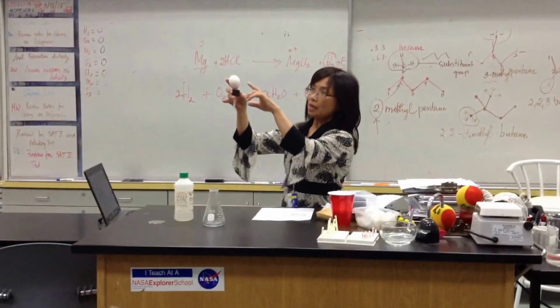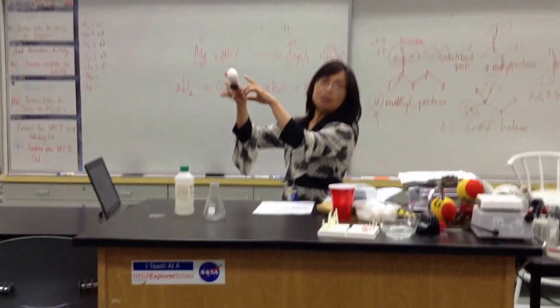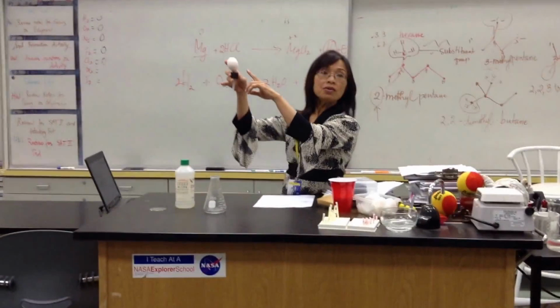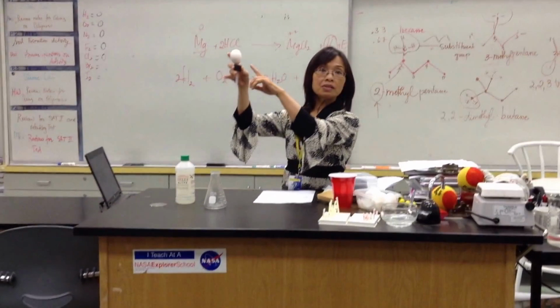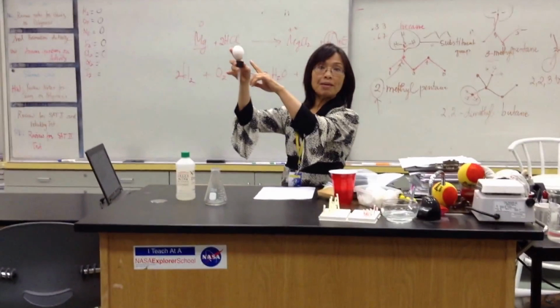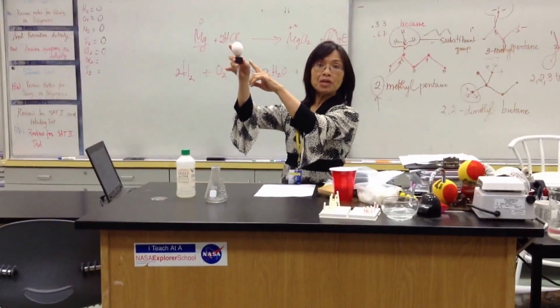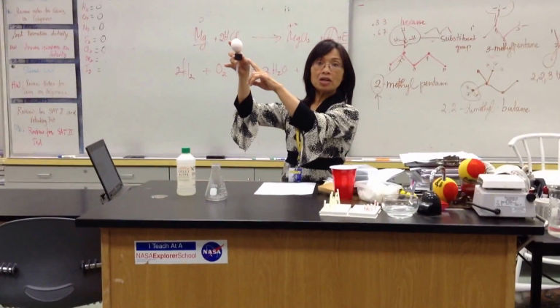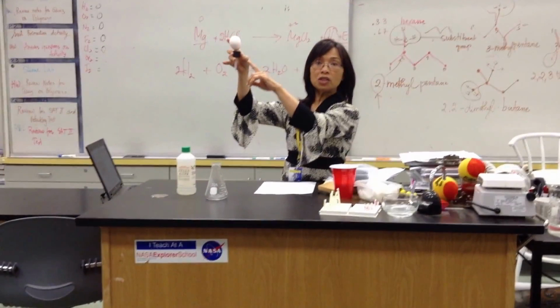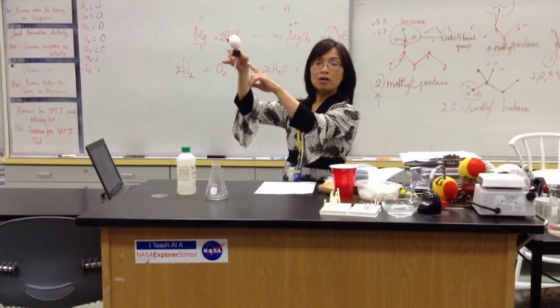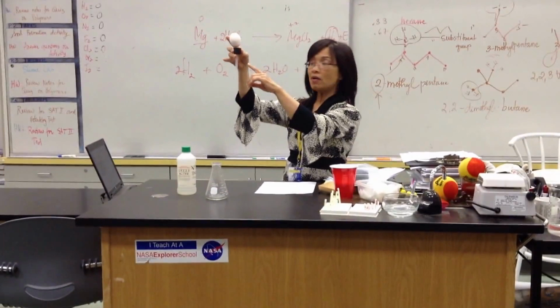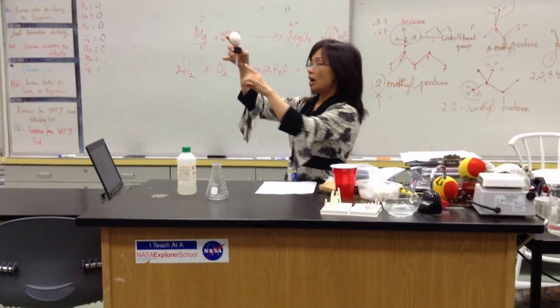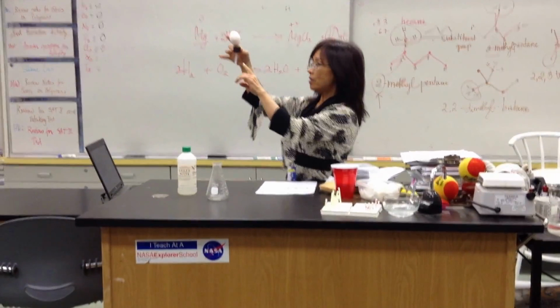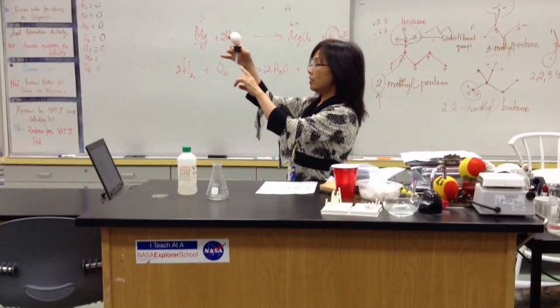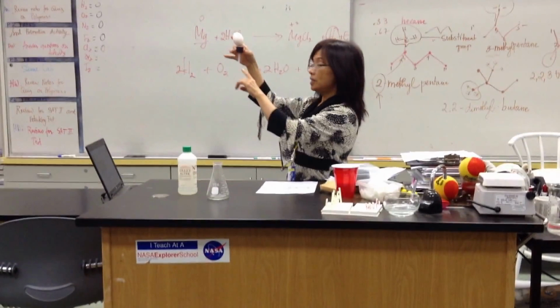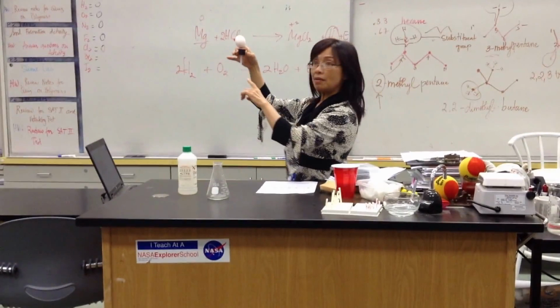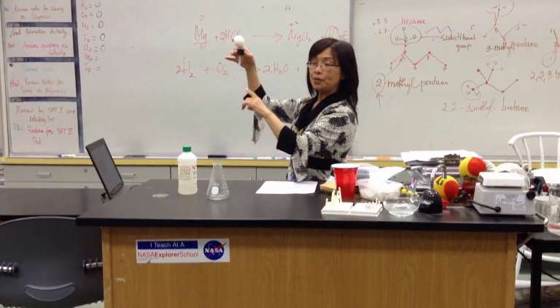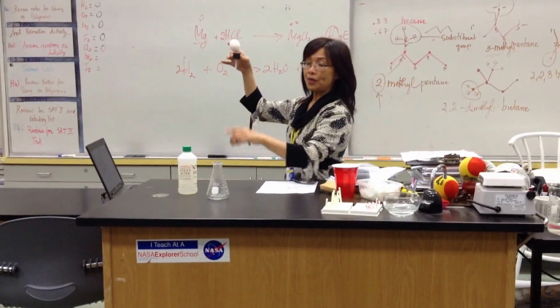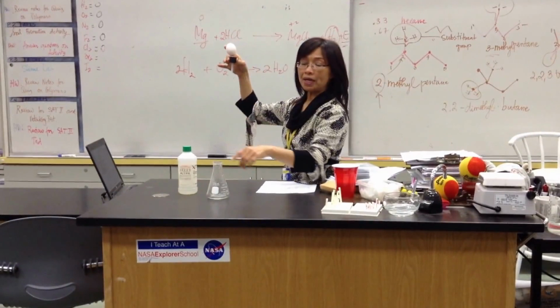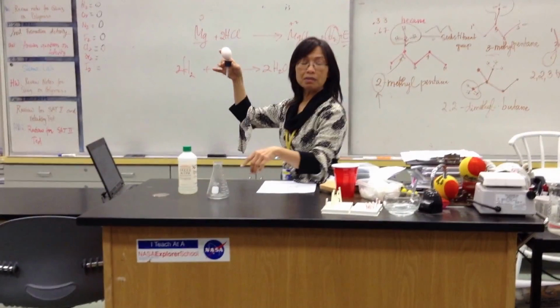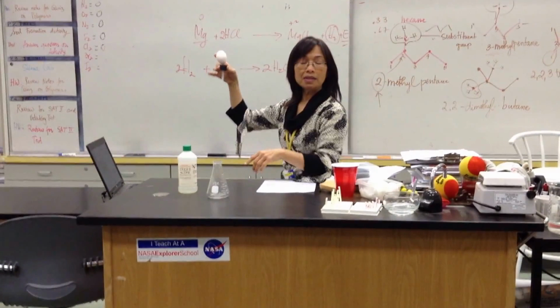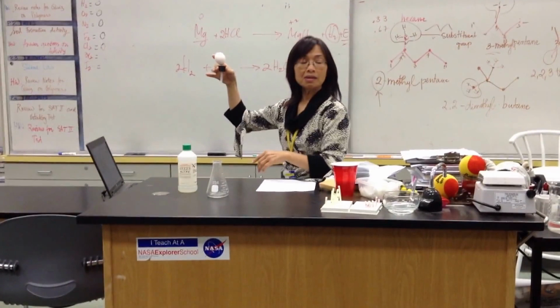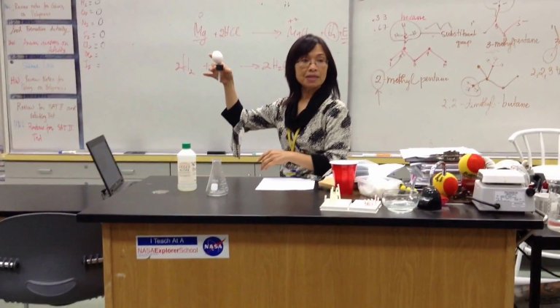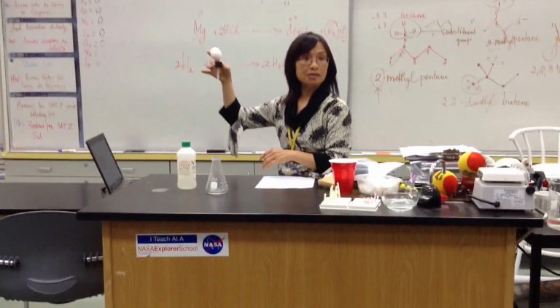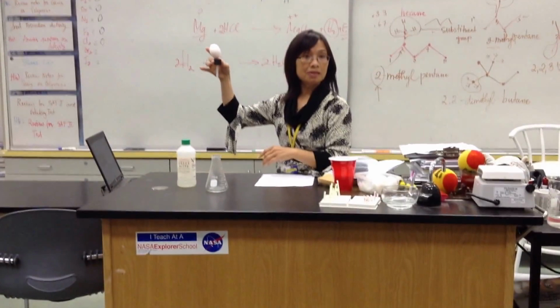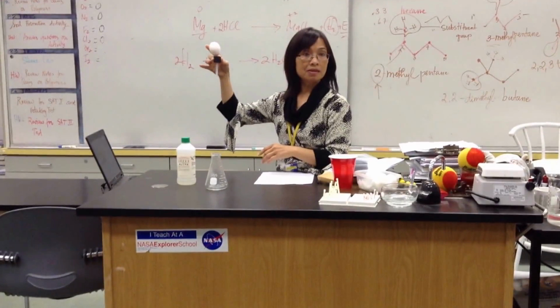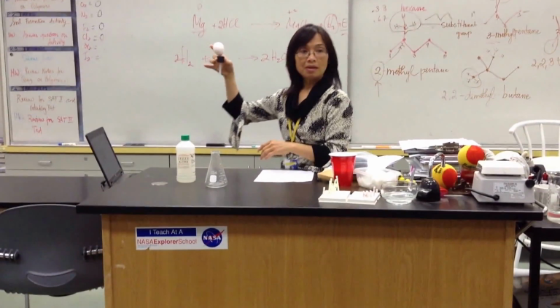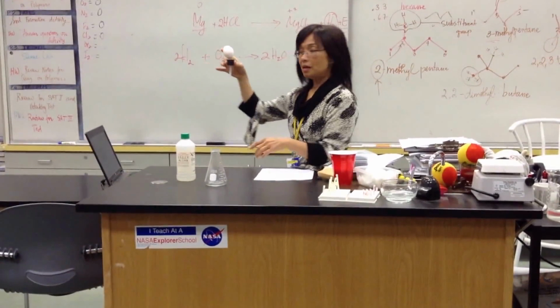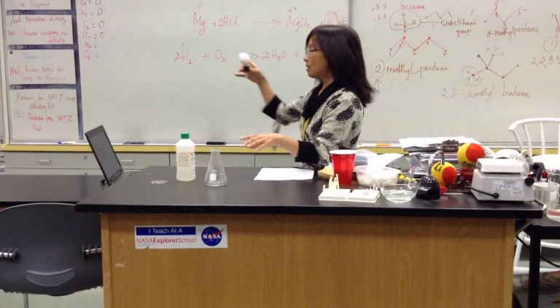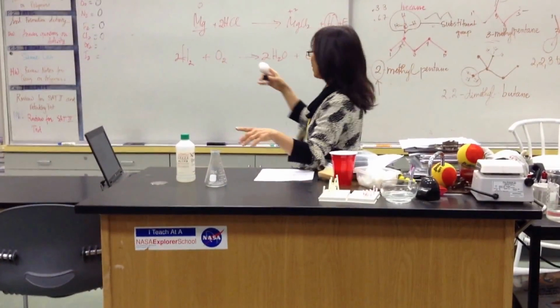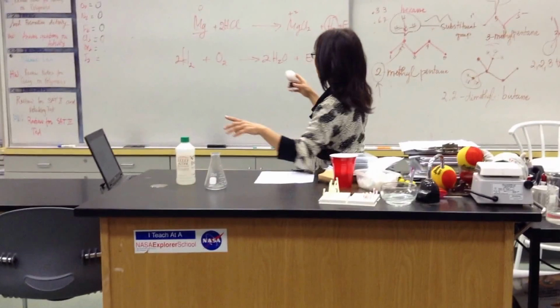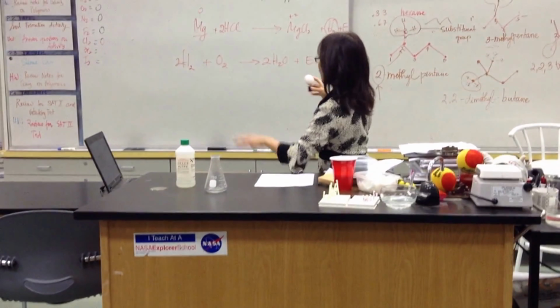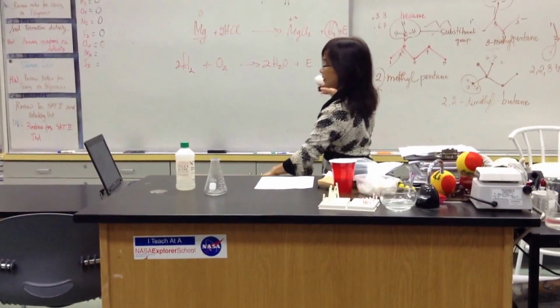Into this empty eggshell, I will attempt to collect — listen please — some hydrogen gas.